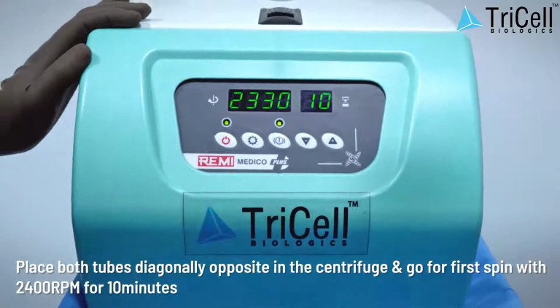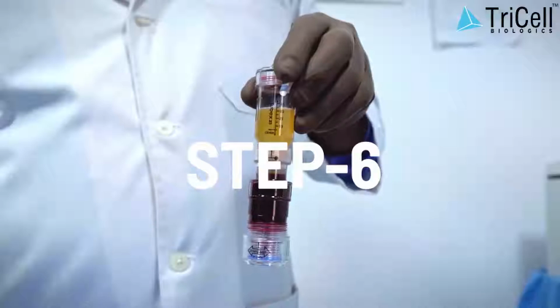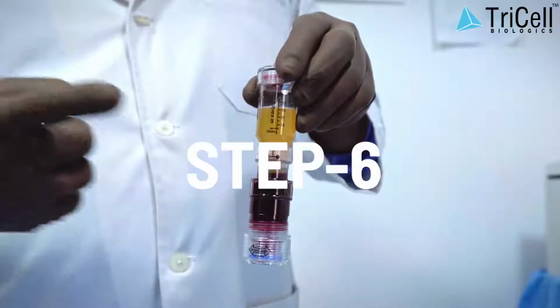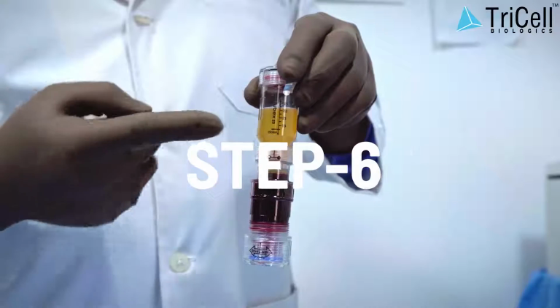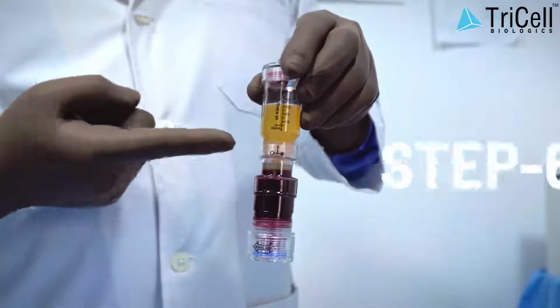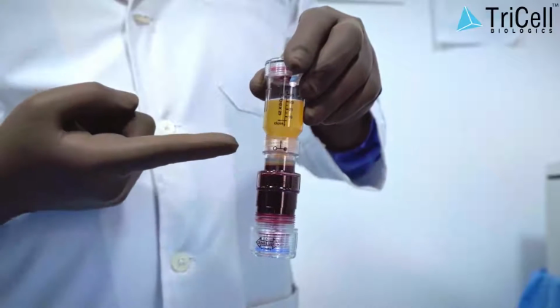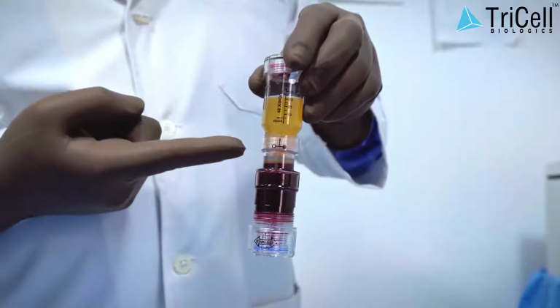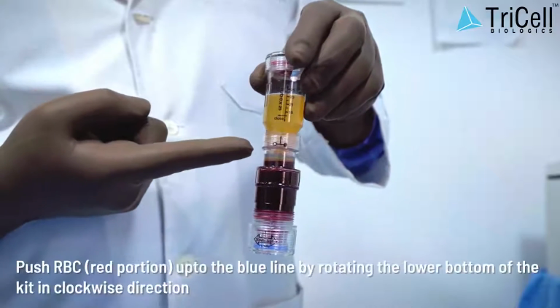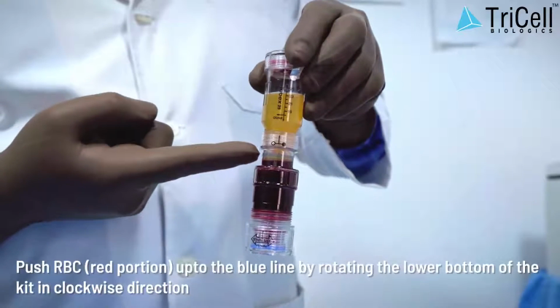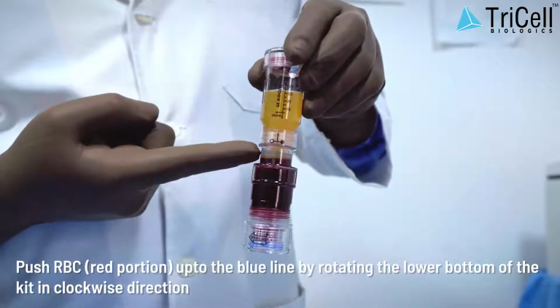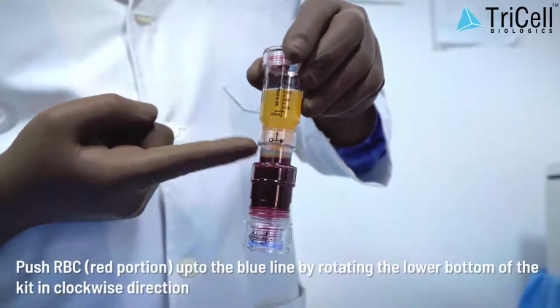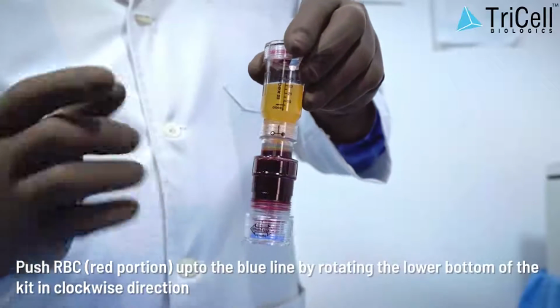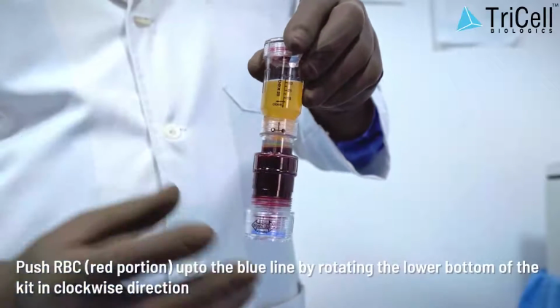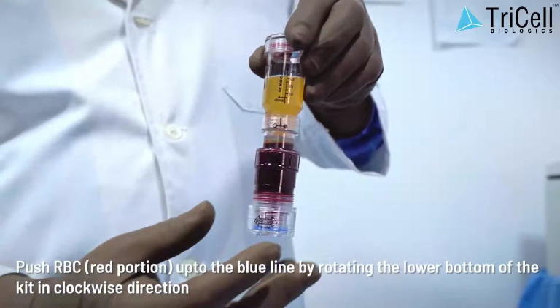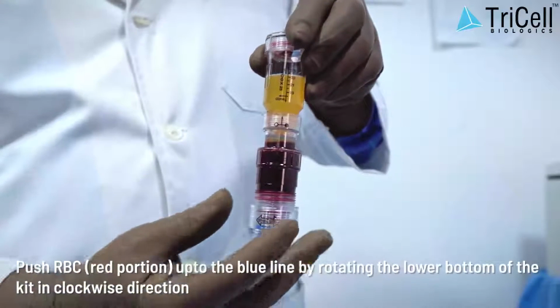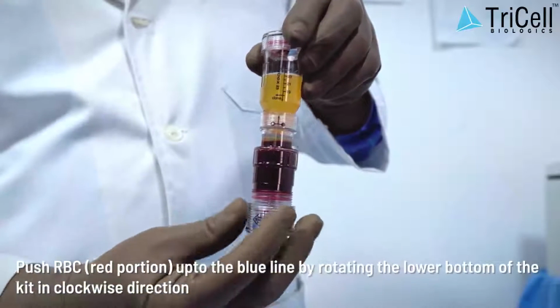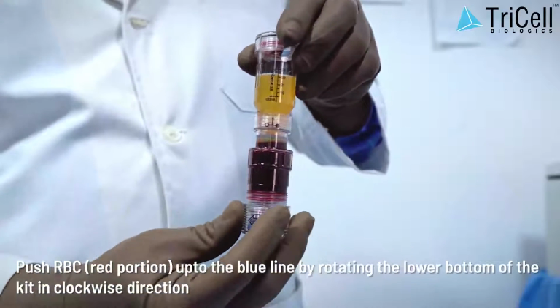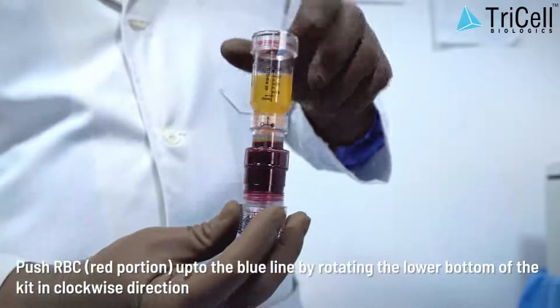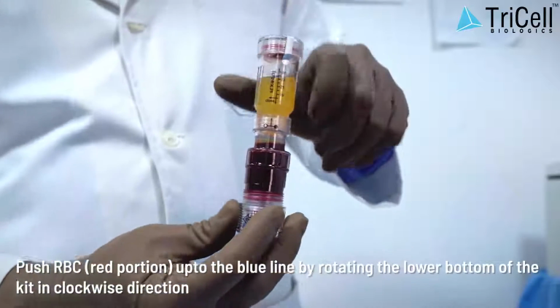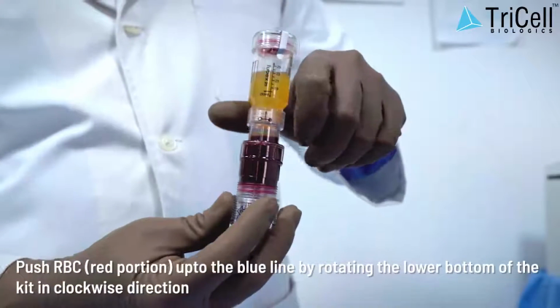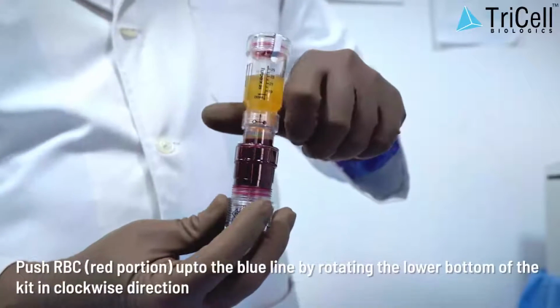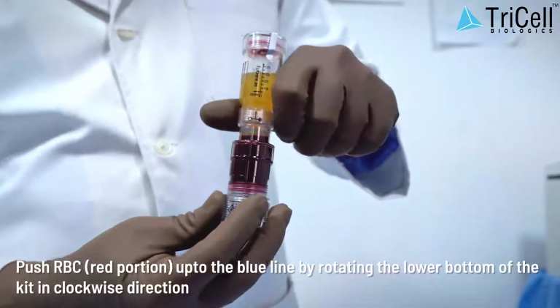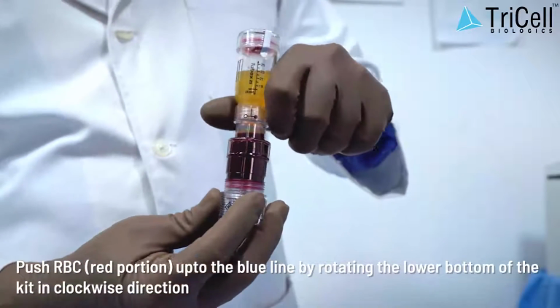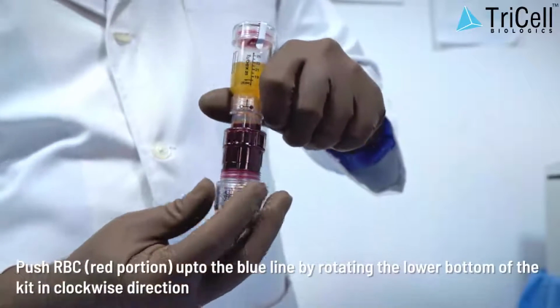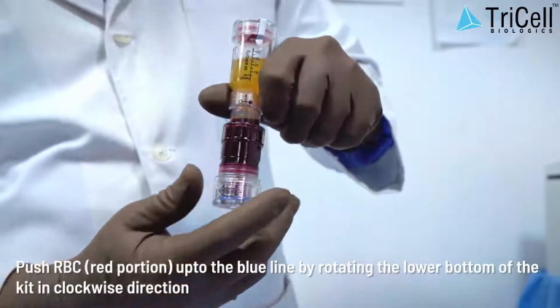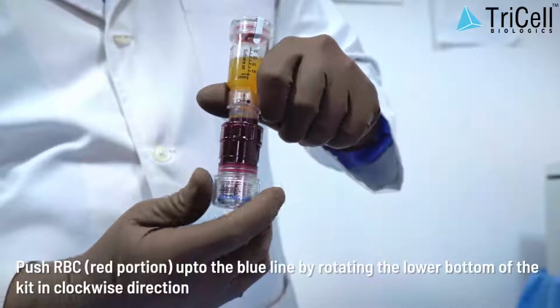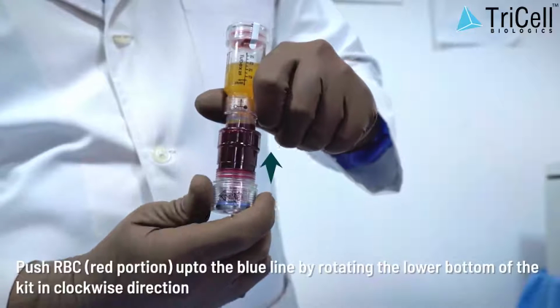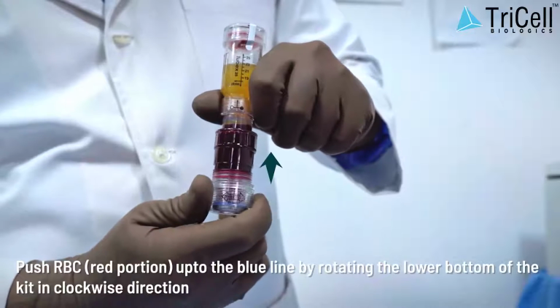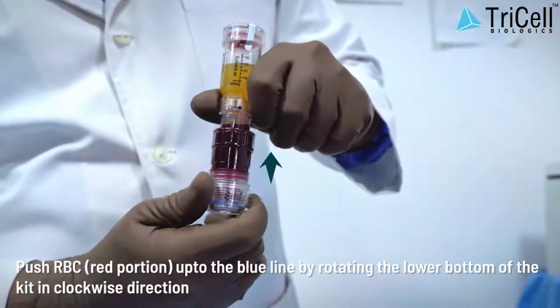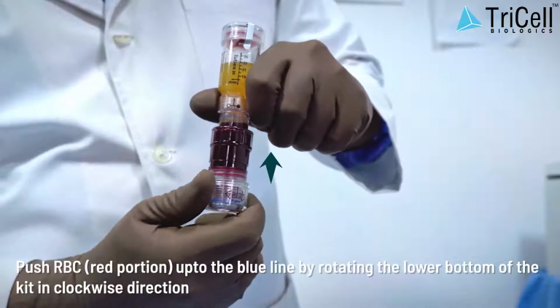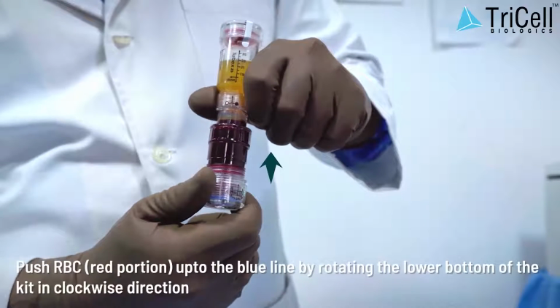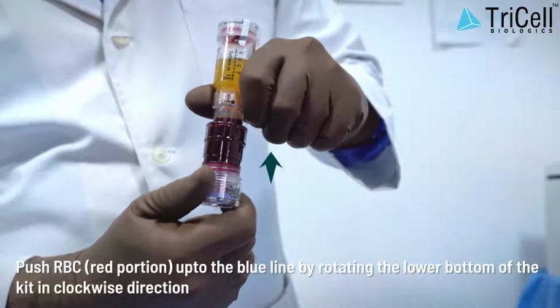Step 6: Push the RBC red portion up to the blue line by rotating the lower bottom of the kit in a clockwise direction.